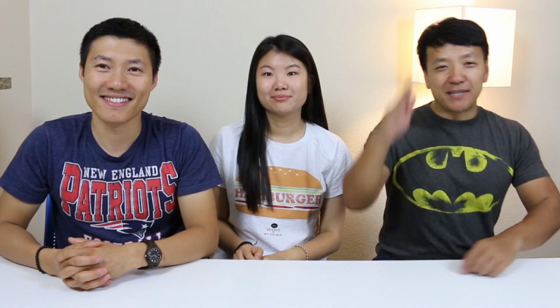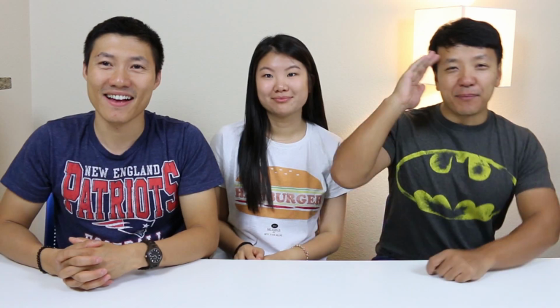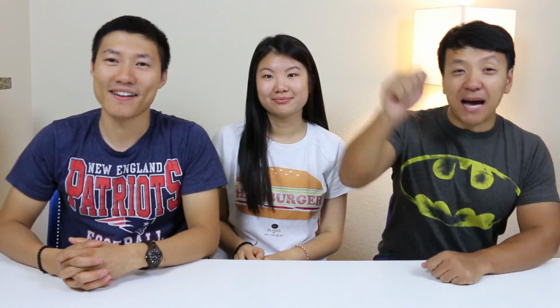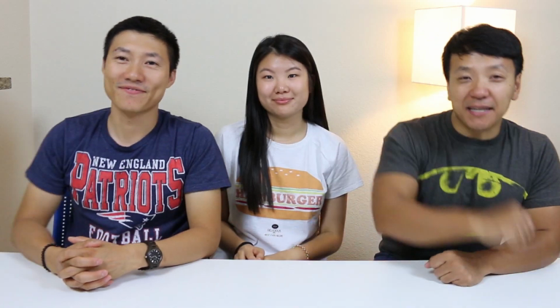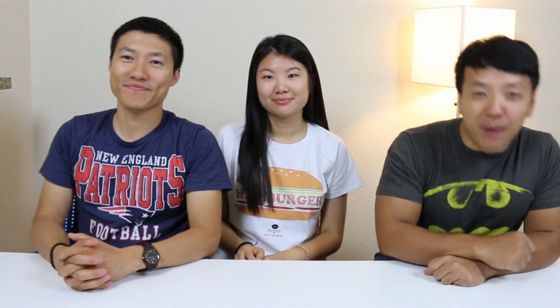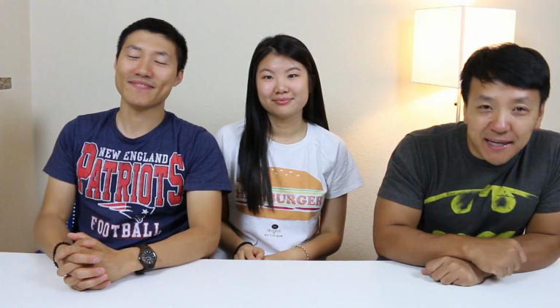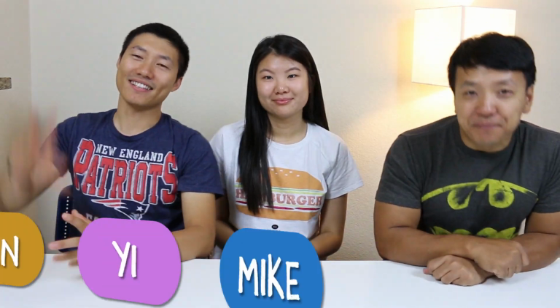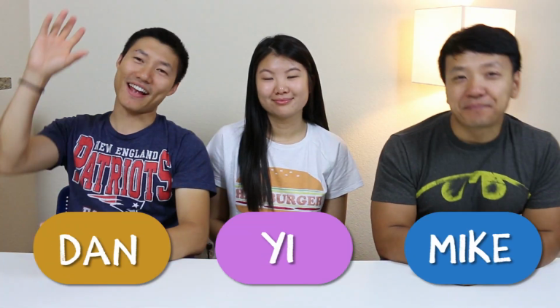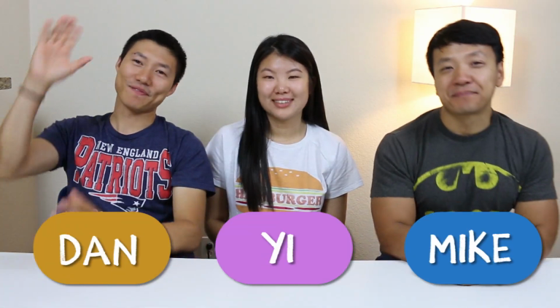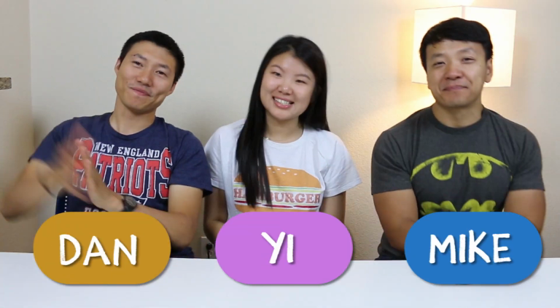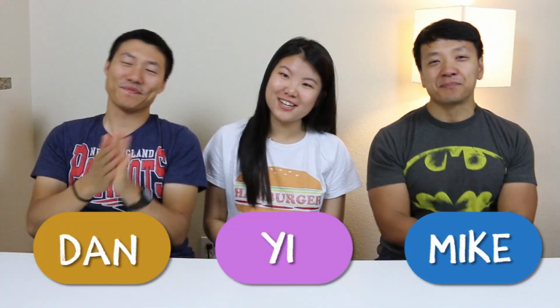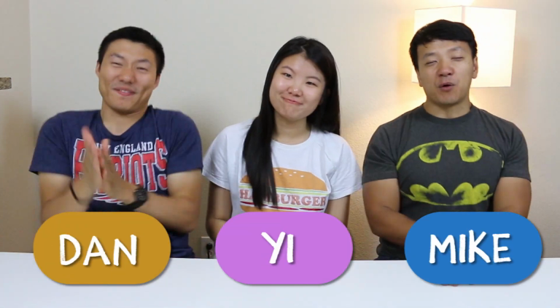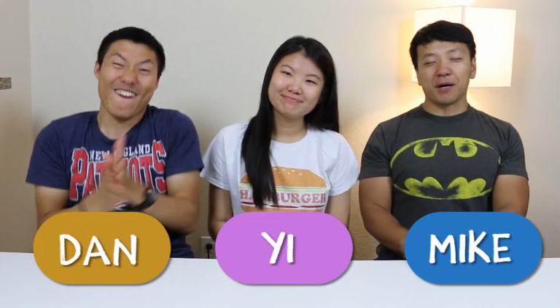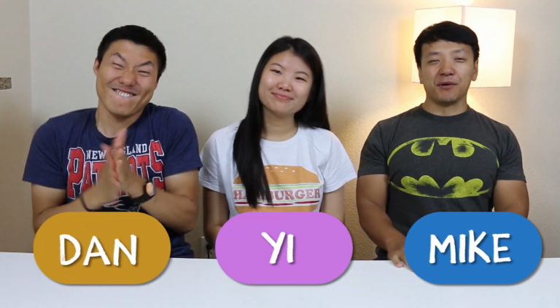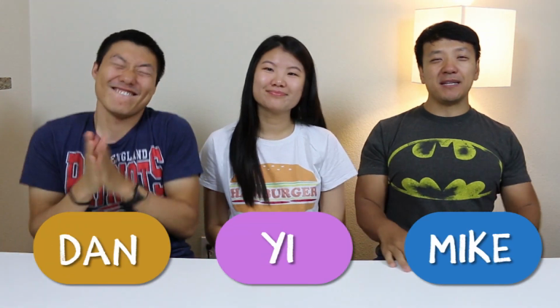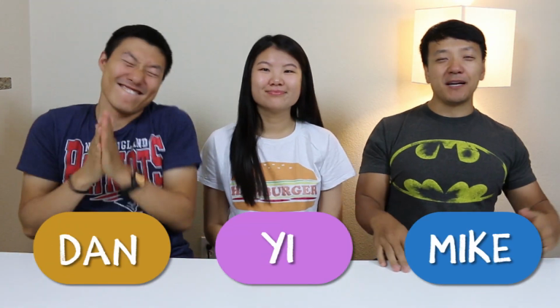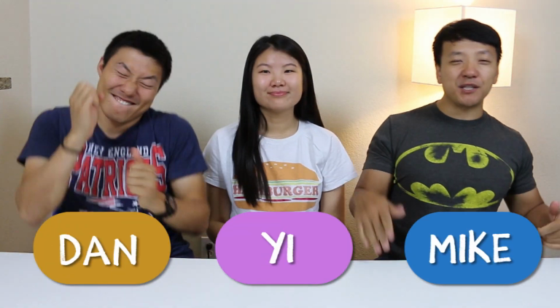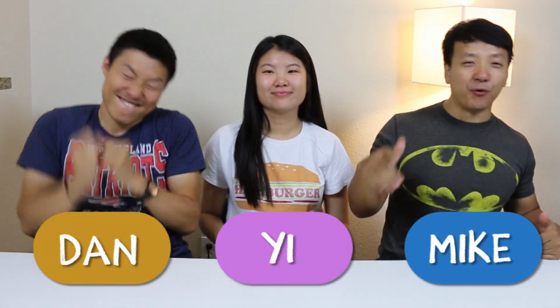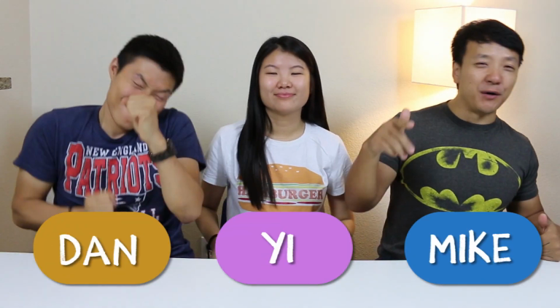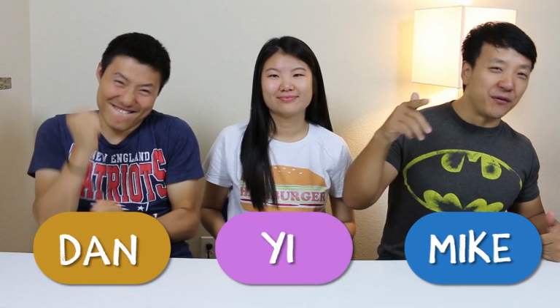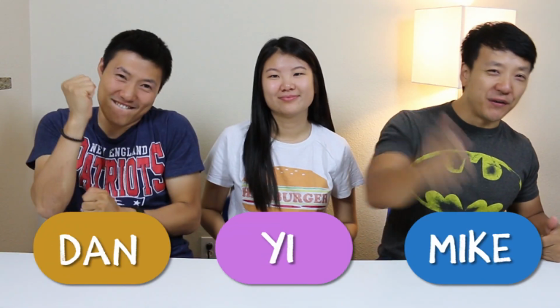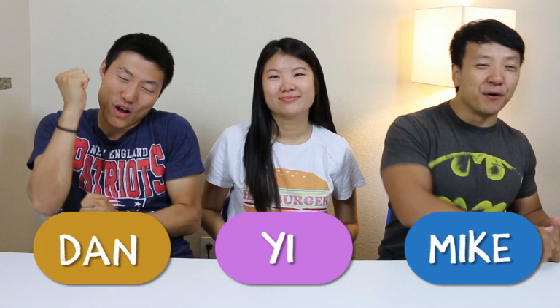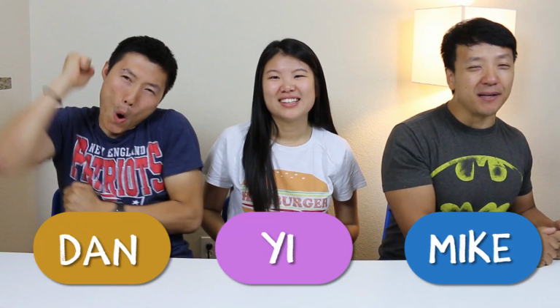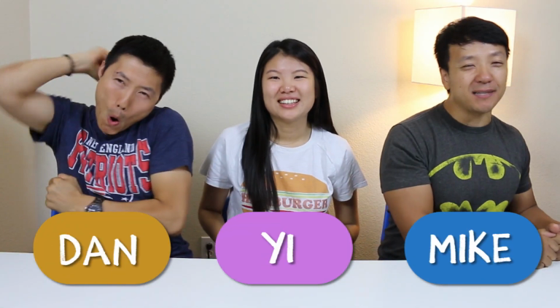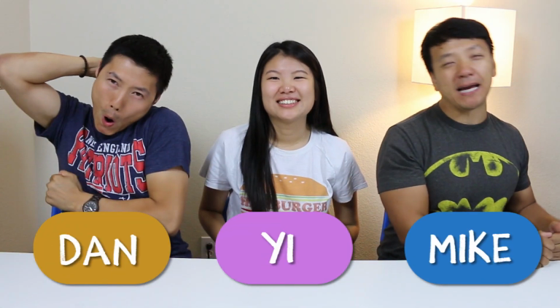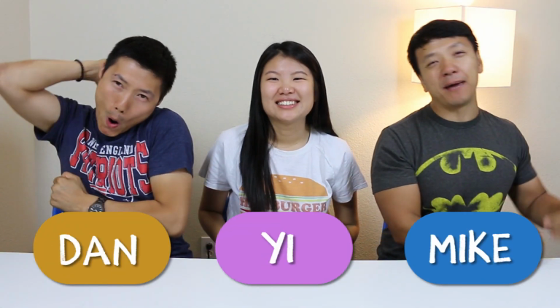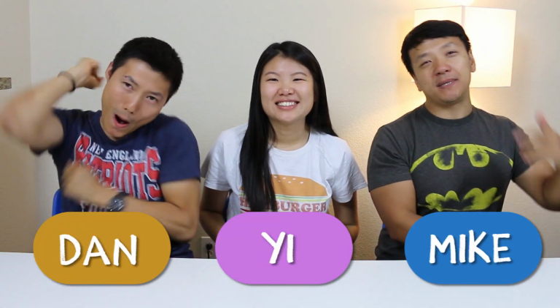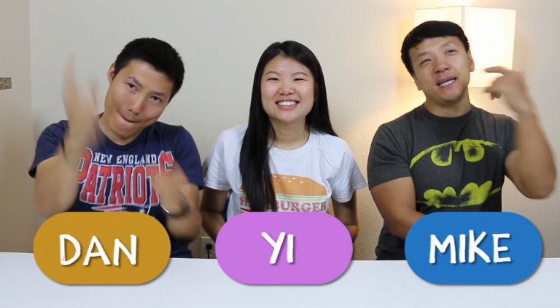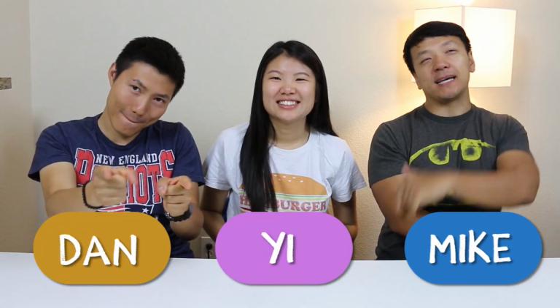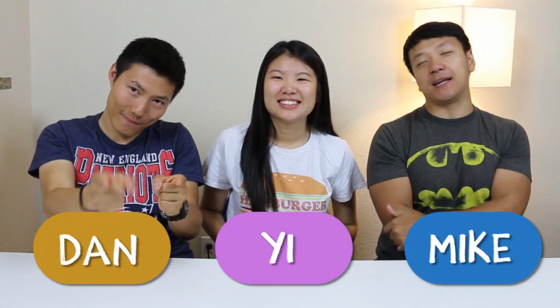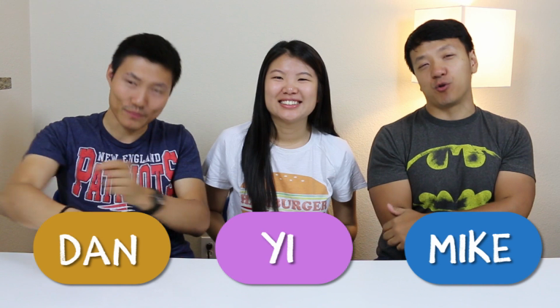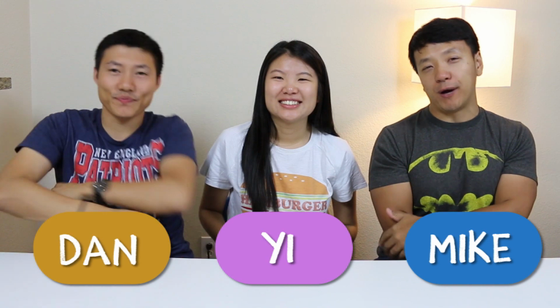What's up guys? It's Mike. It's Dan. It's Yee. Welcome to another toy review, and this time Yee got a toy.